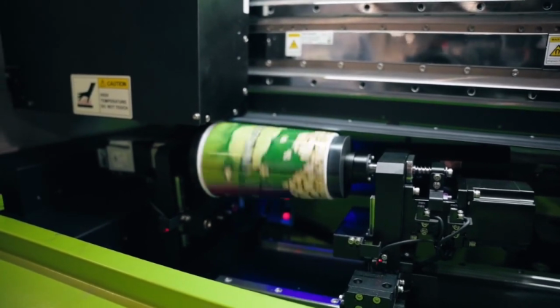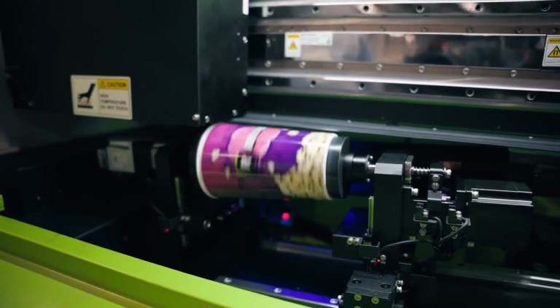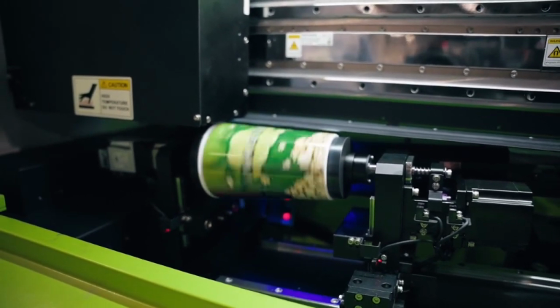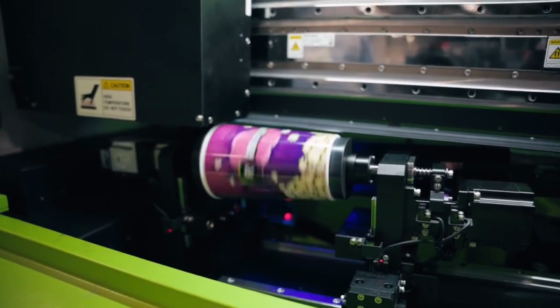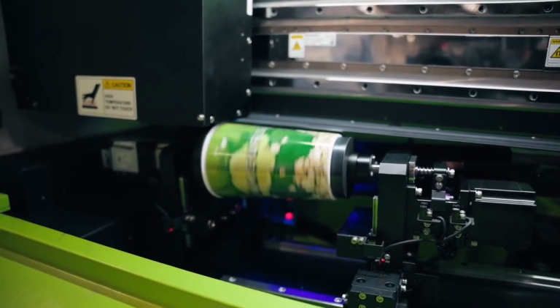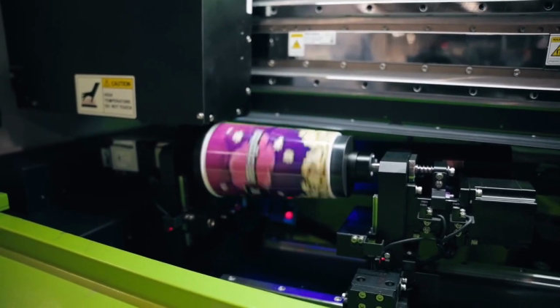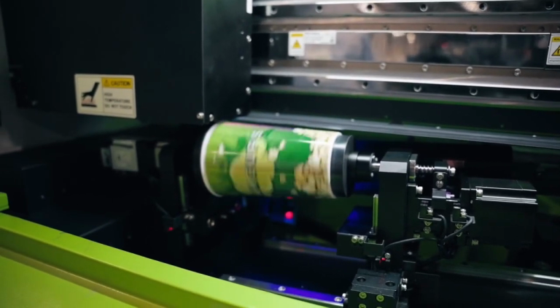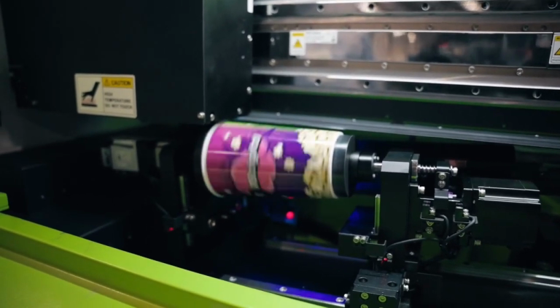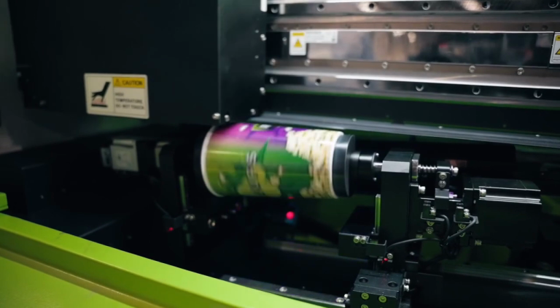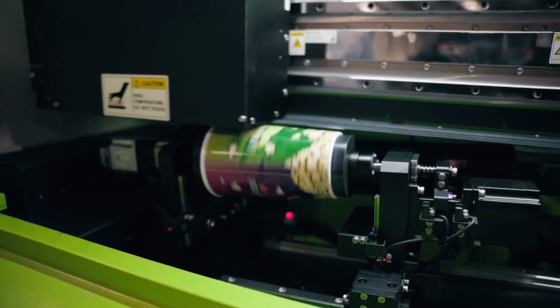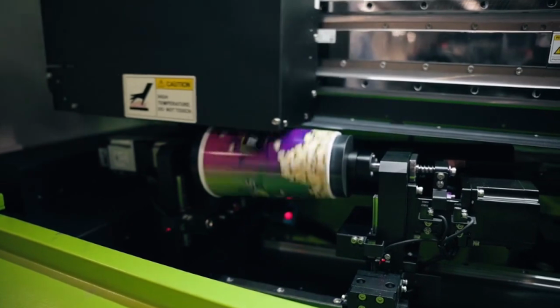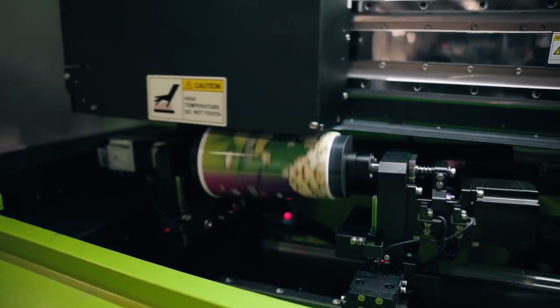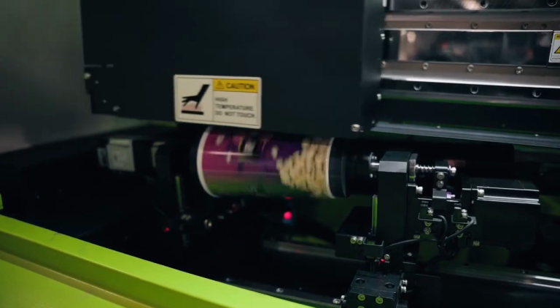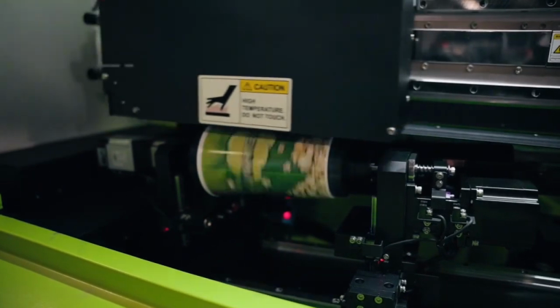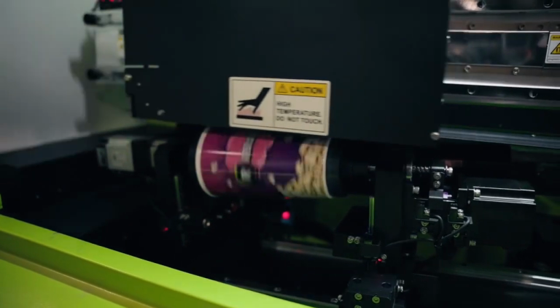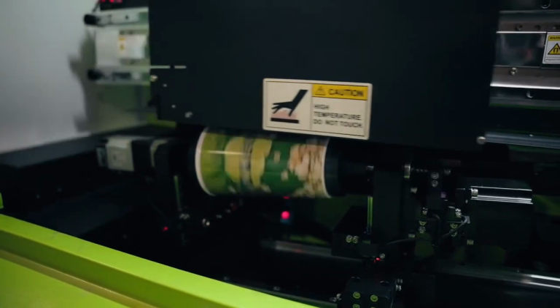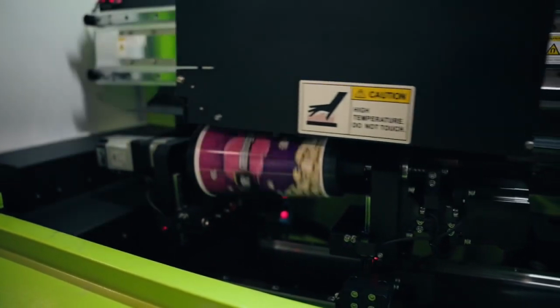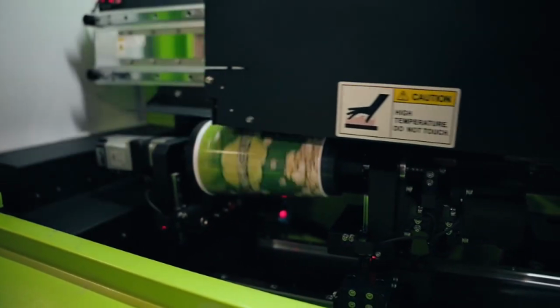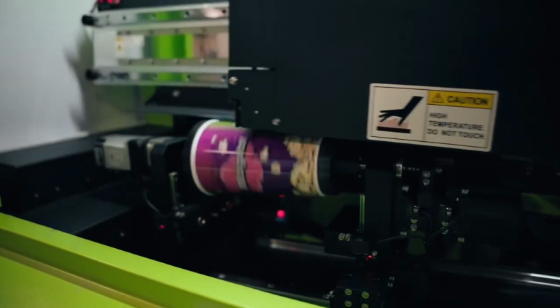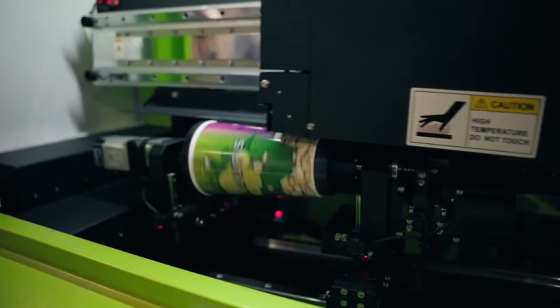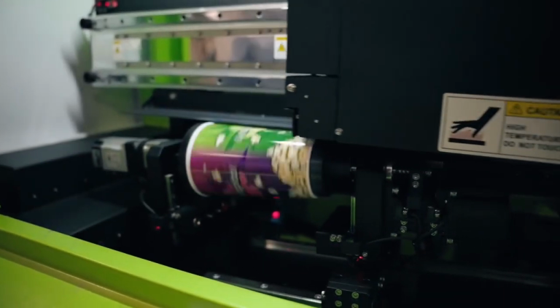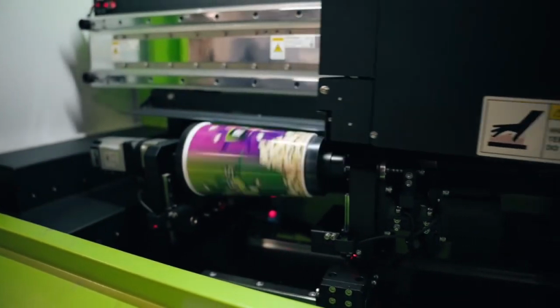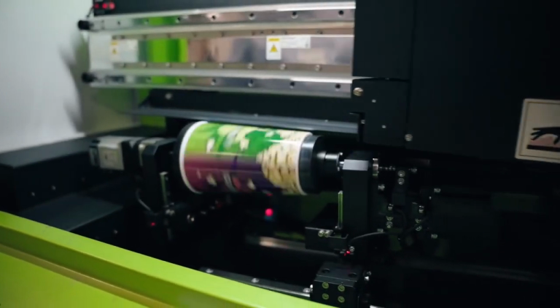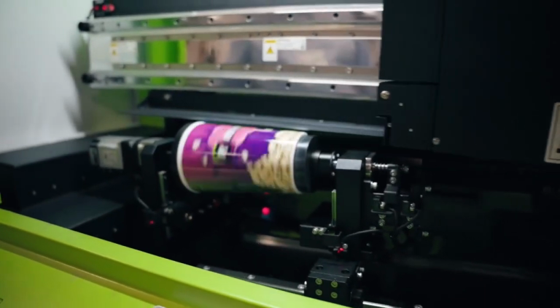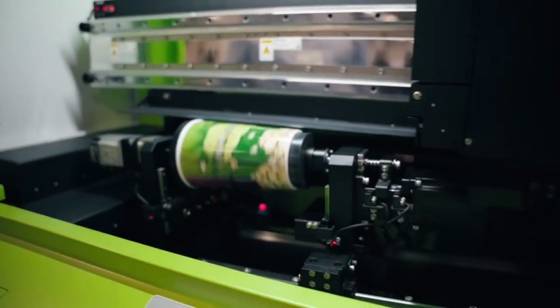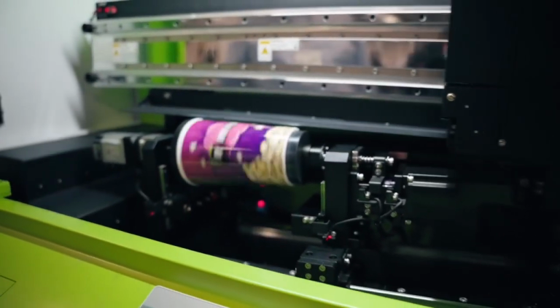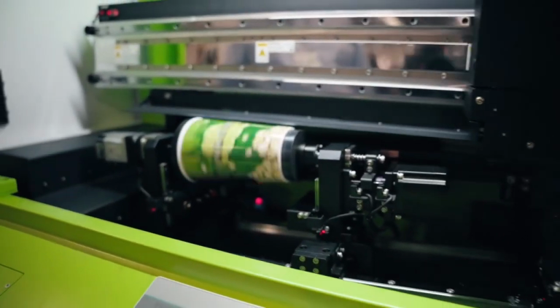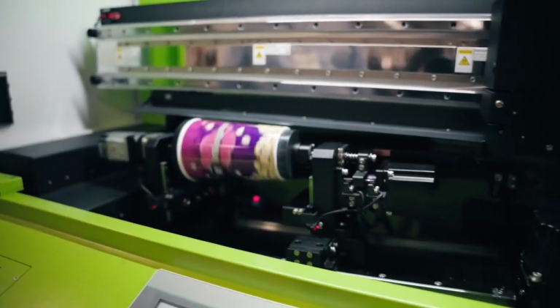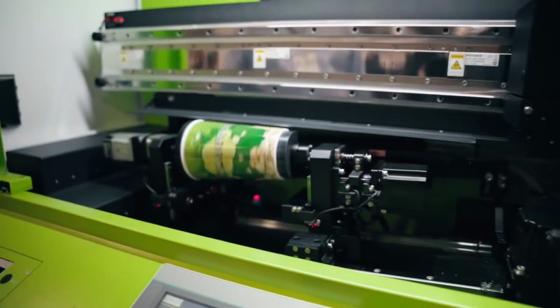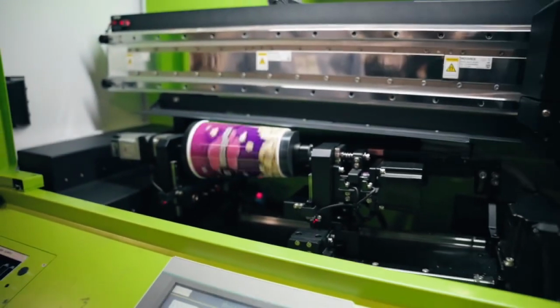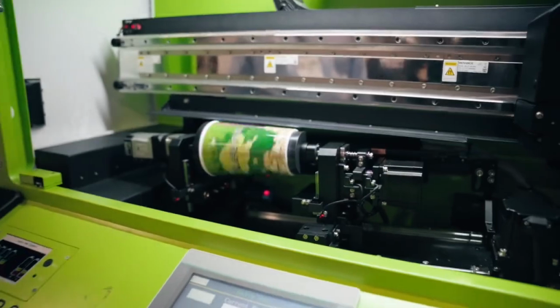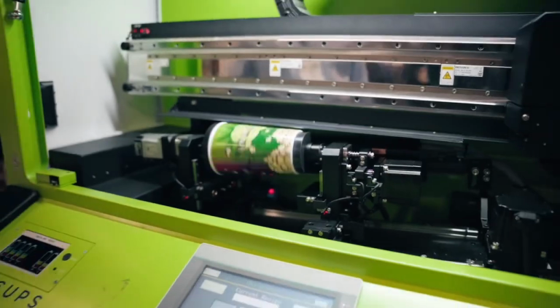And the ink set — how many colors is this one? It's six colors. You have your white, cyan, magenta, yellow, black, and clear.